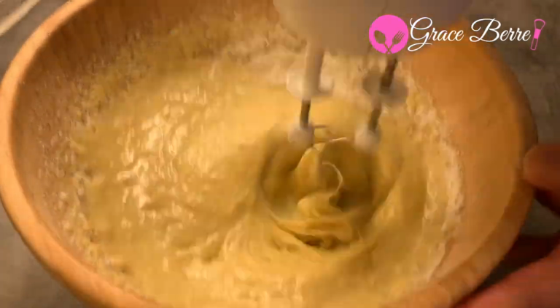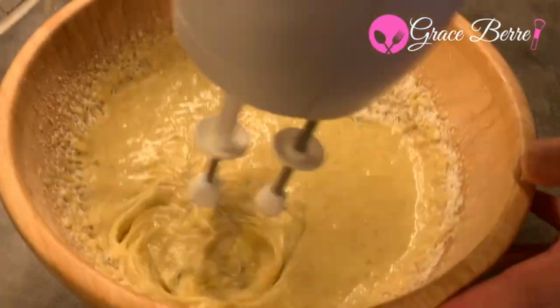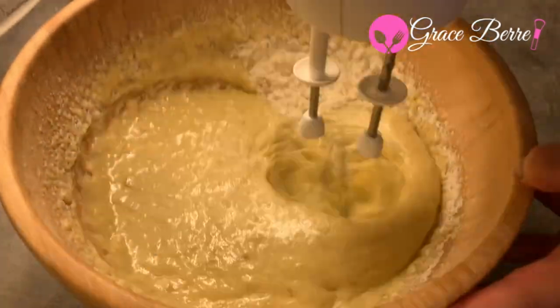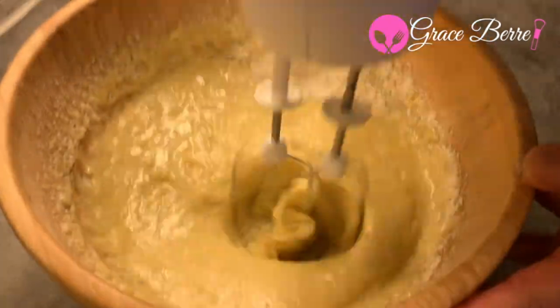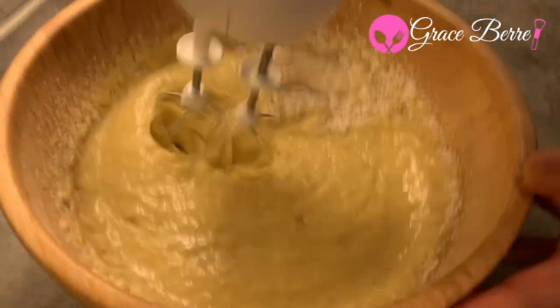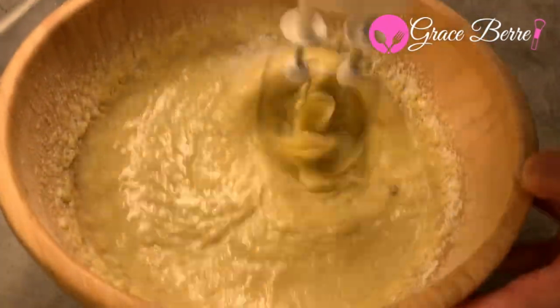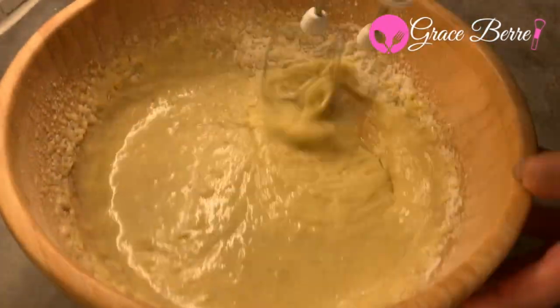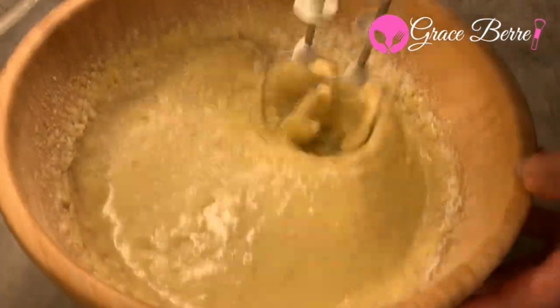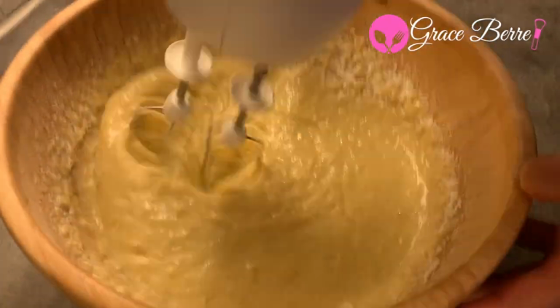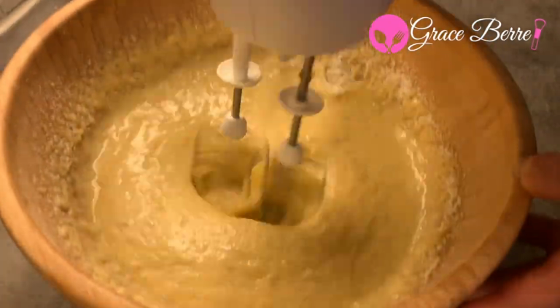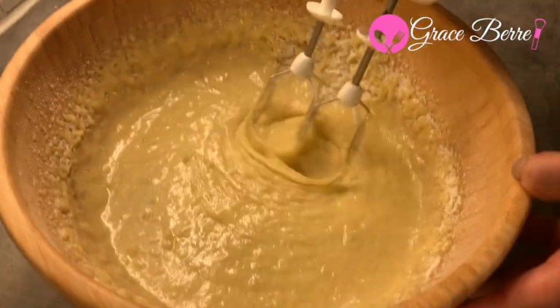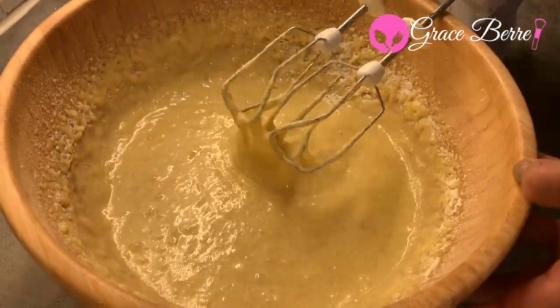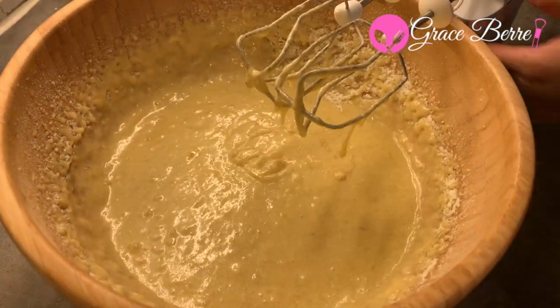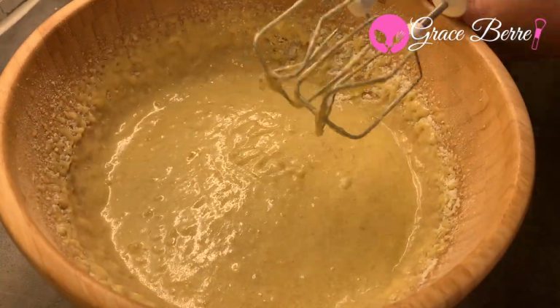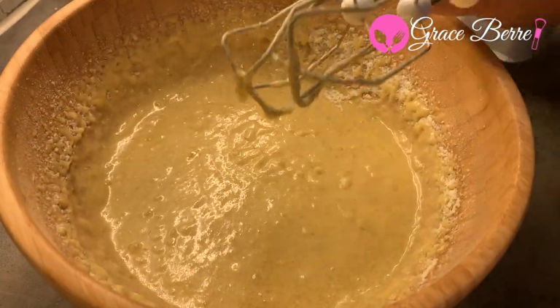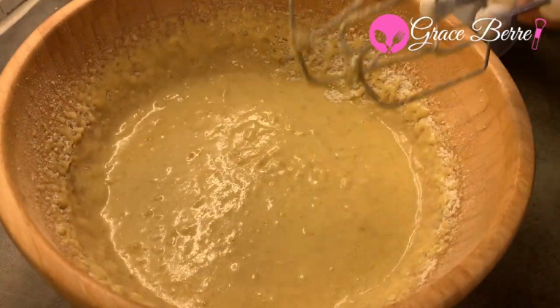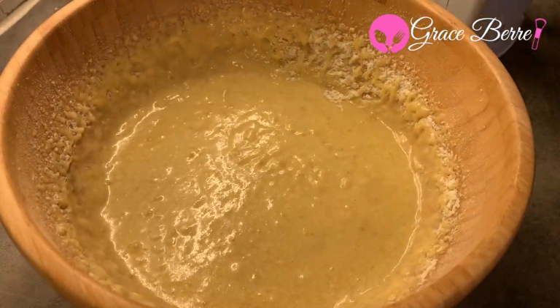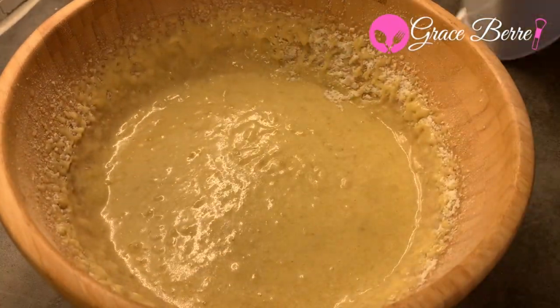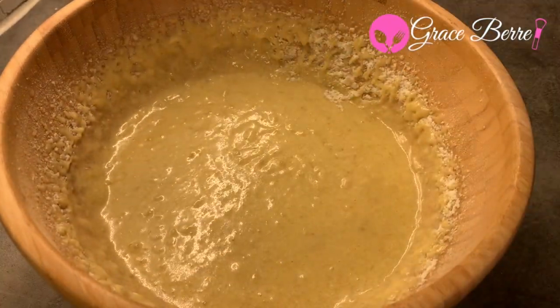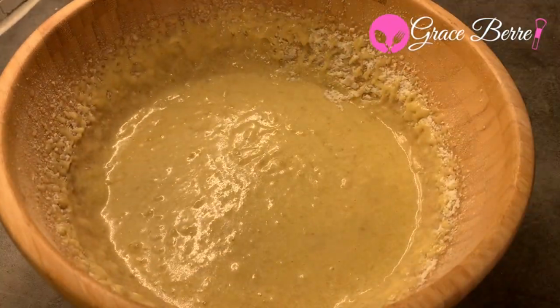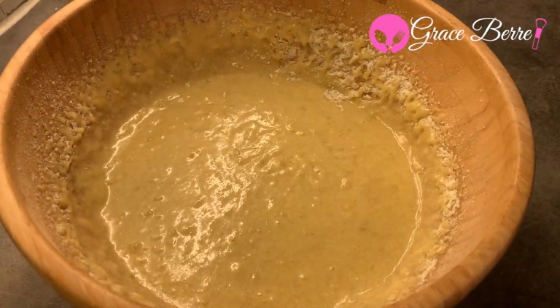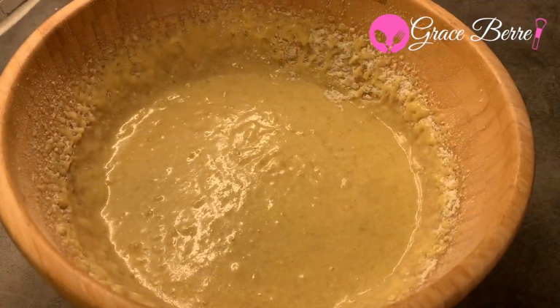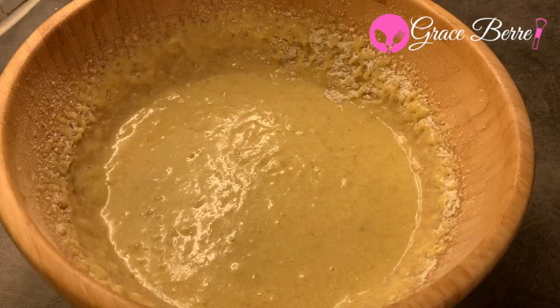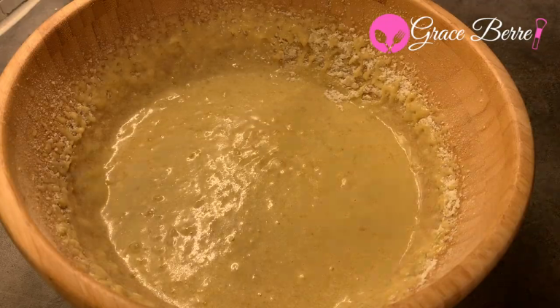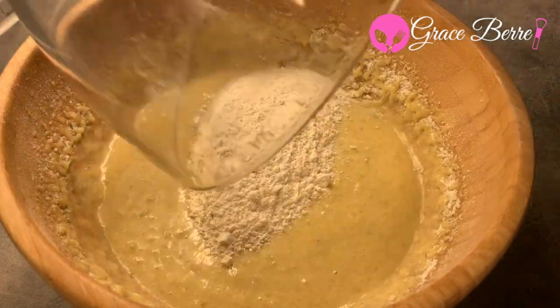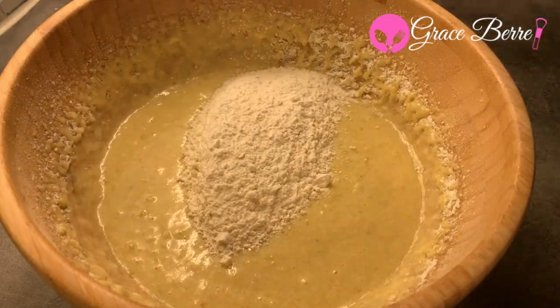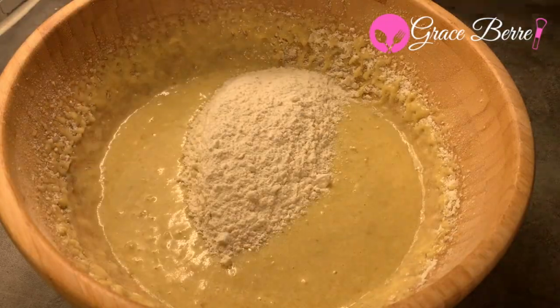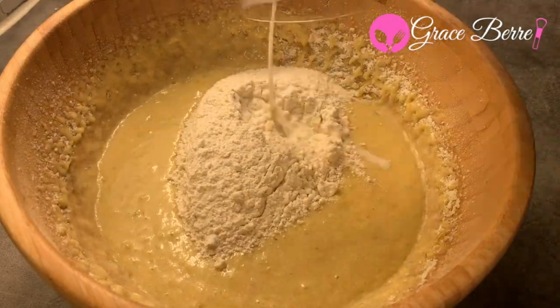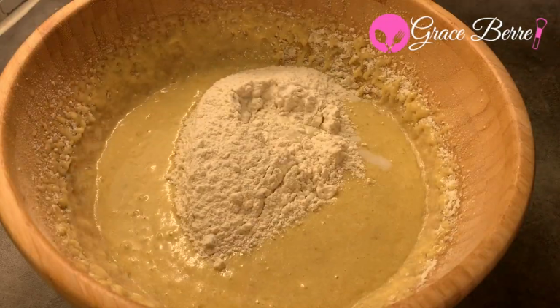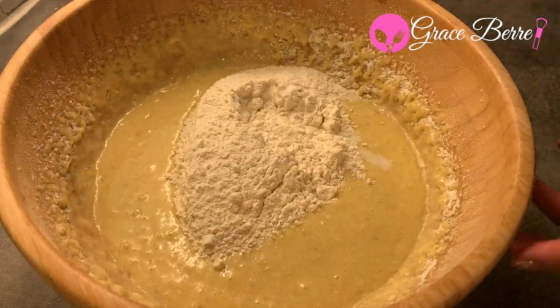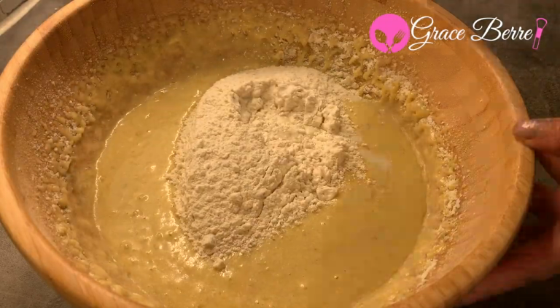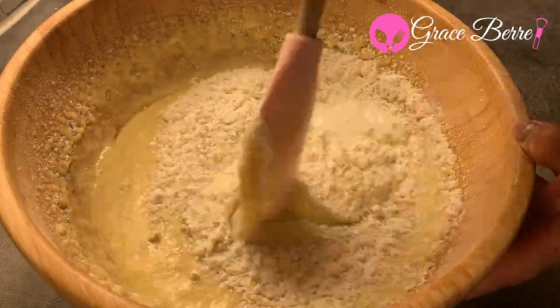Add half of the milk and flour and mix it all together.